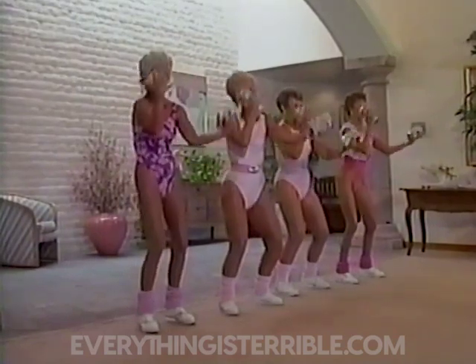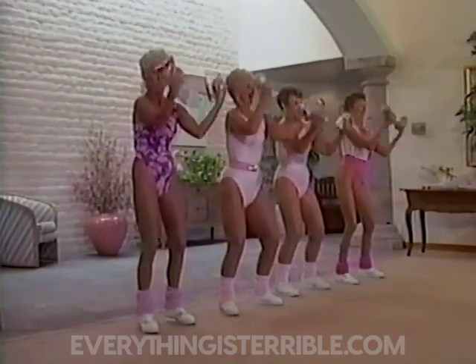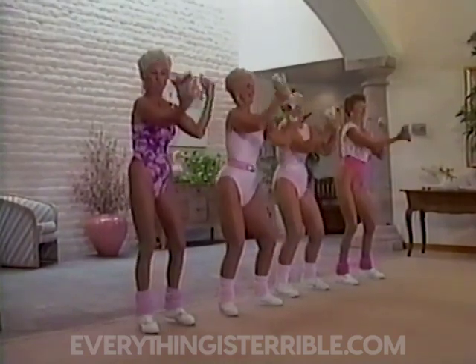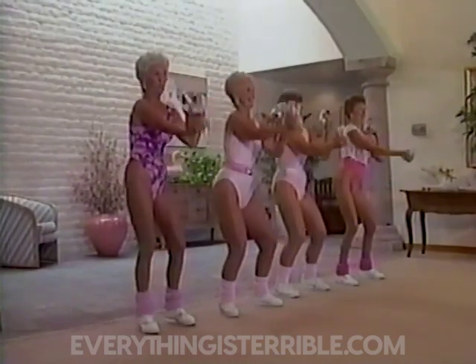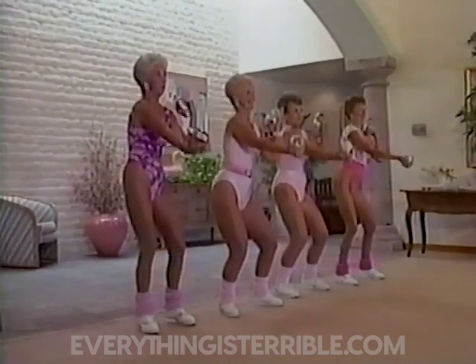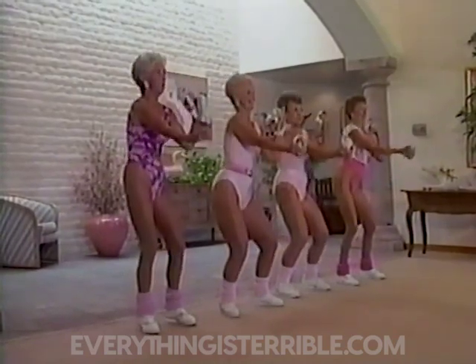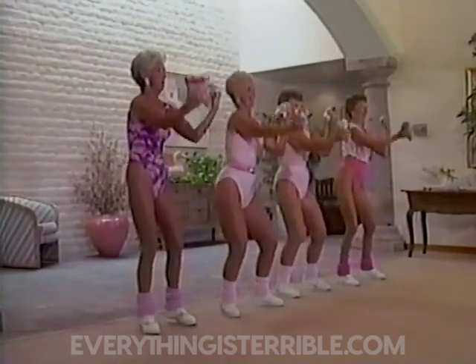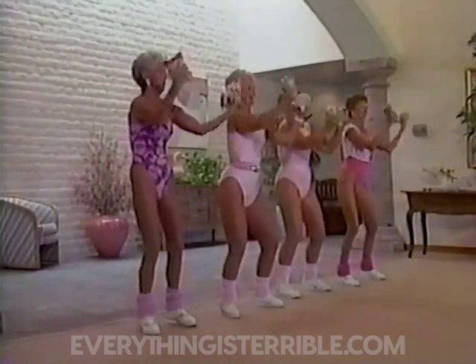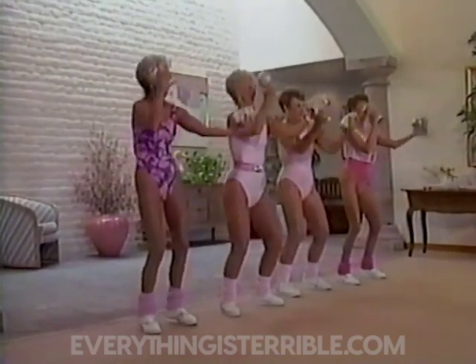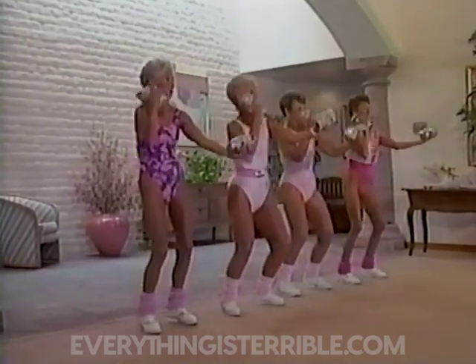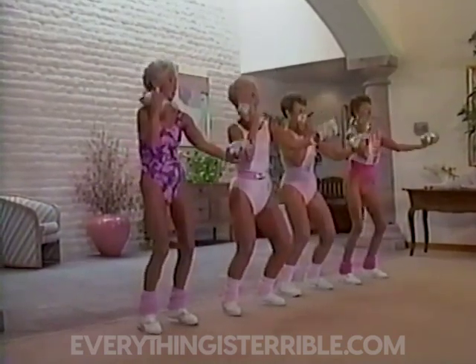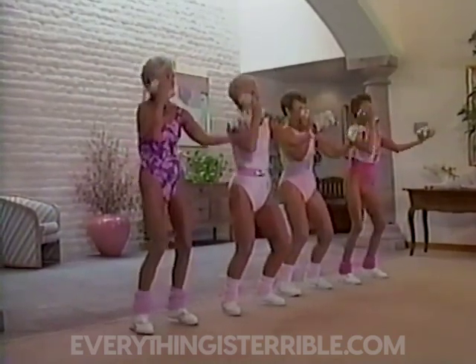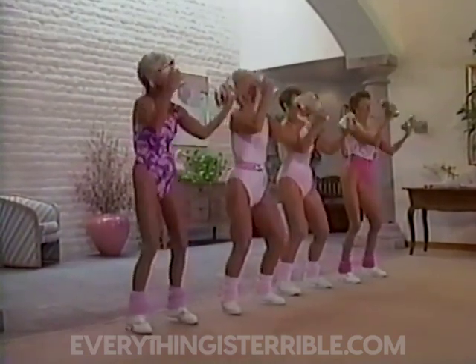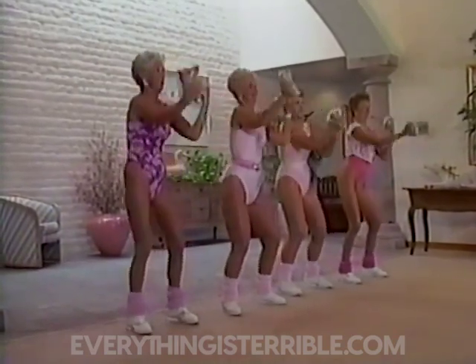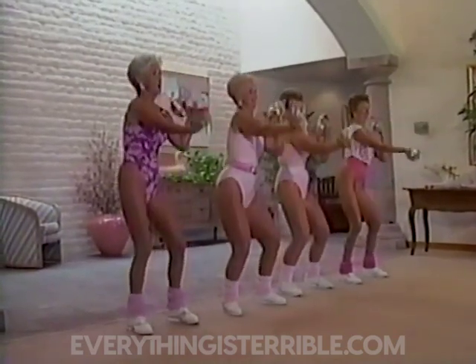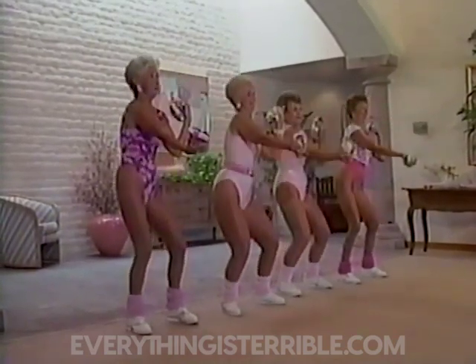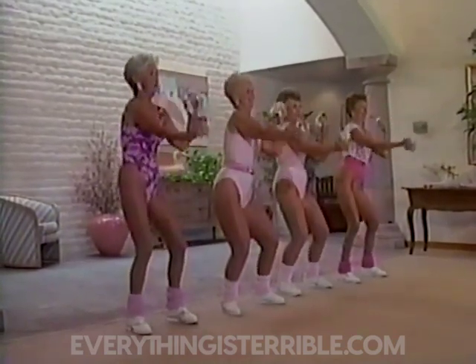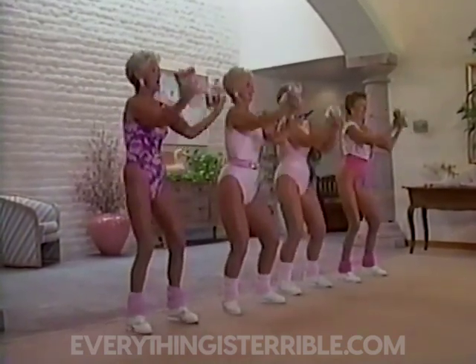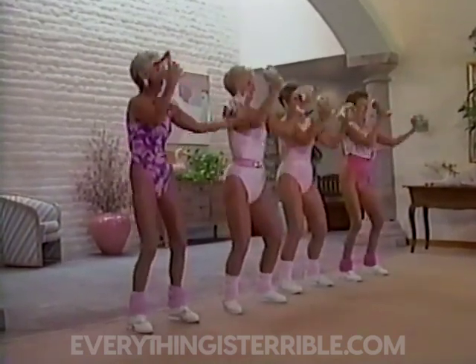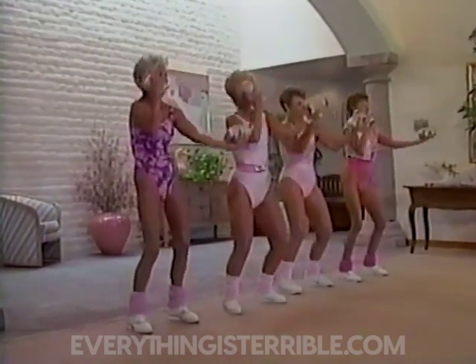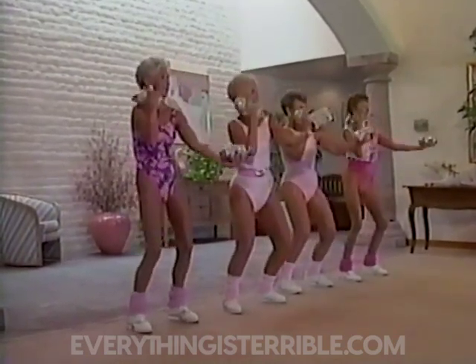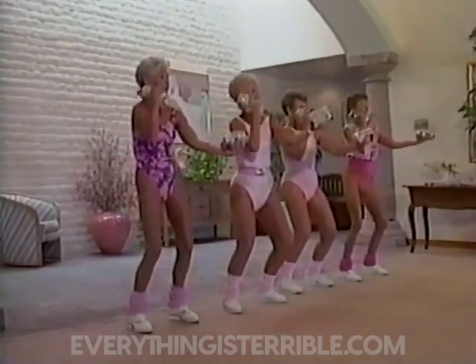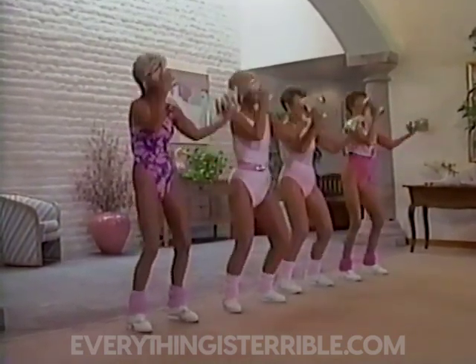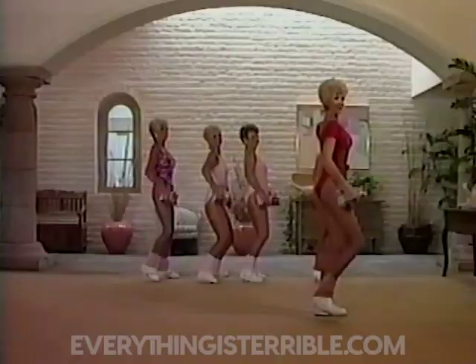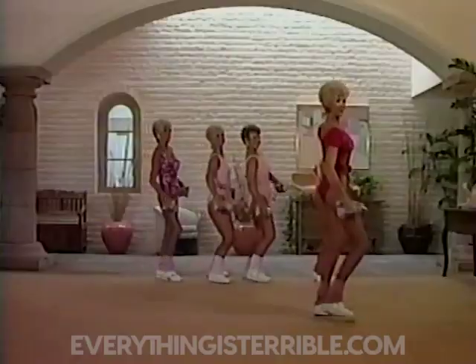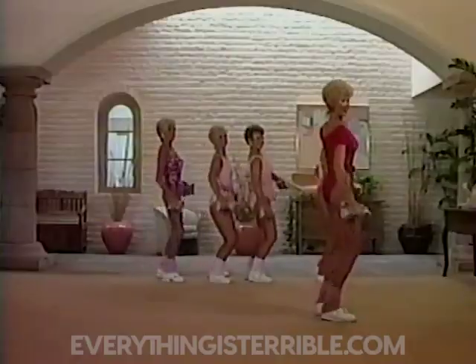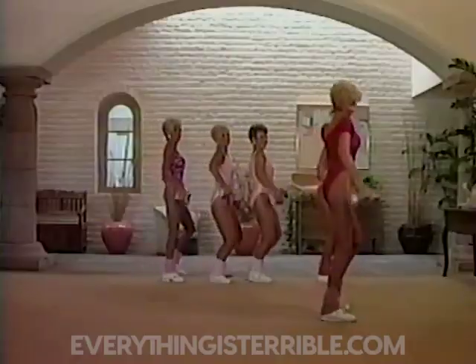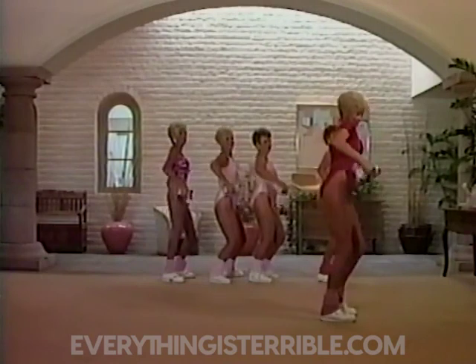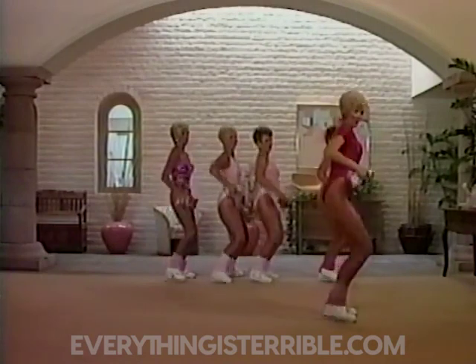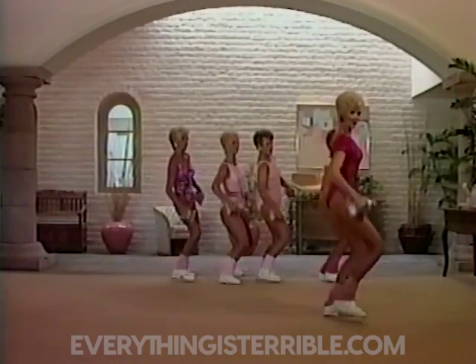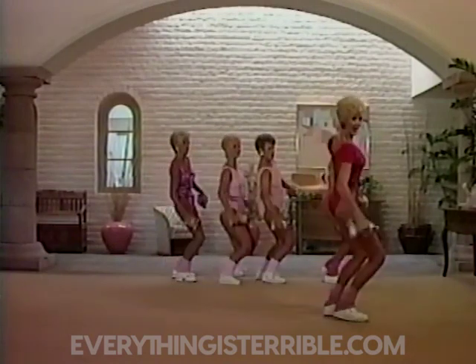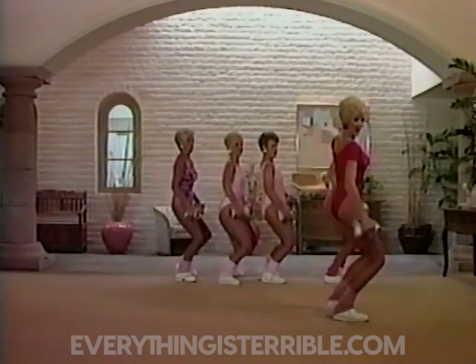Squeeze it up. Bicep curl. Come on down.